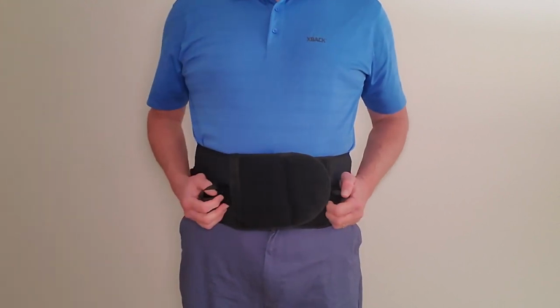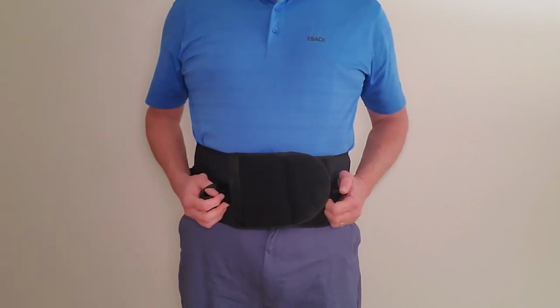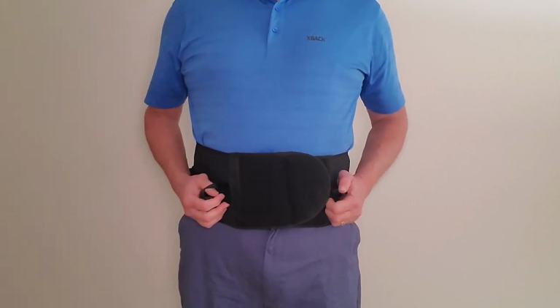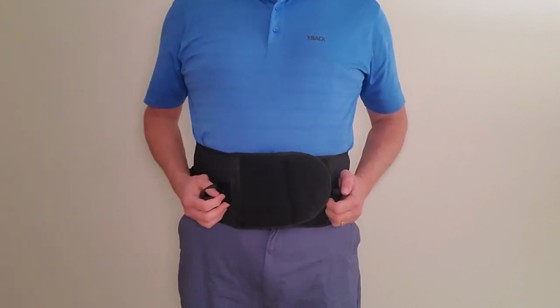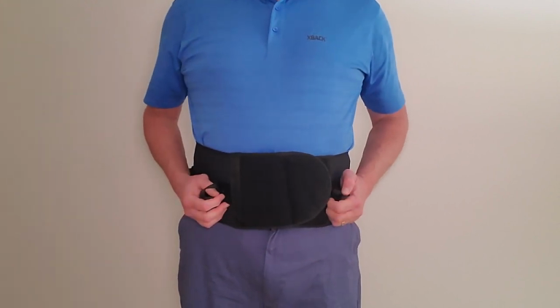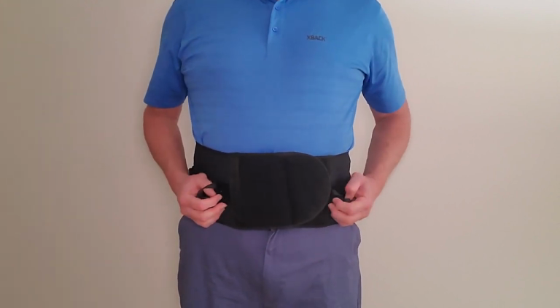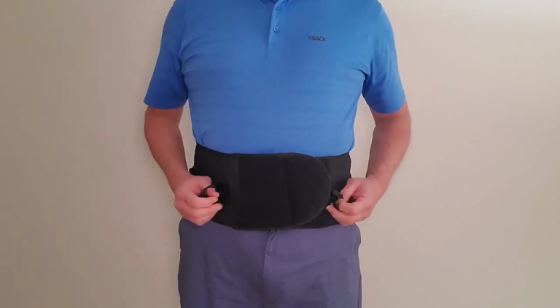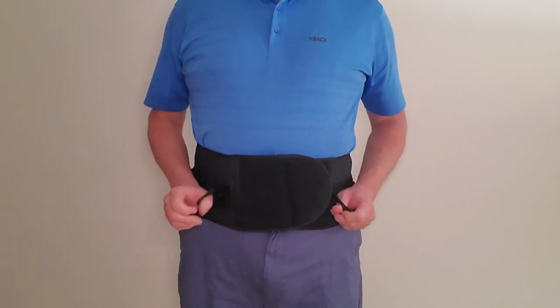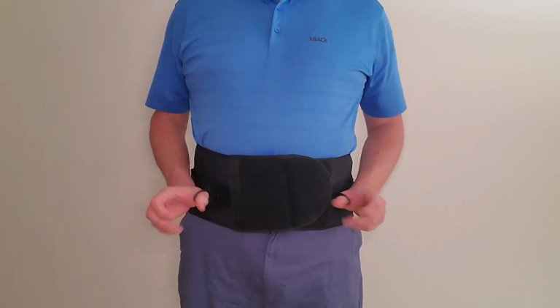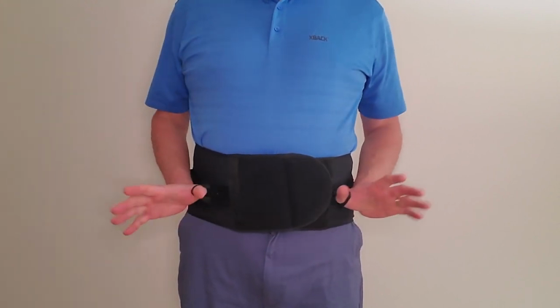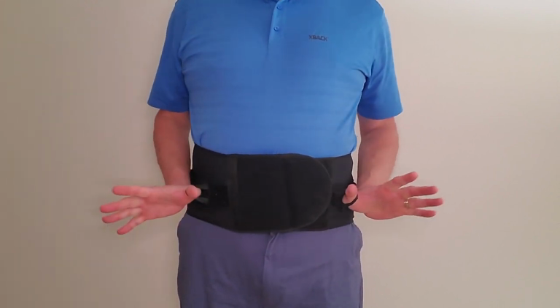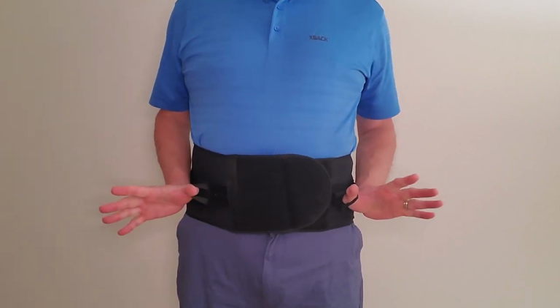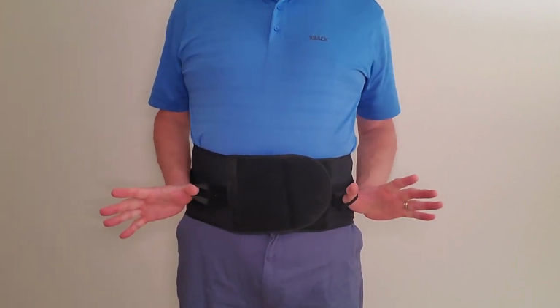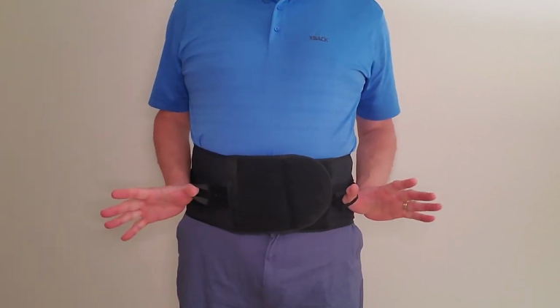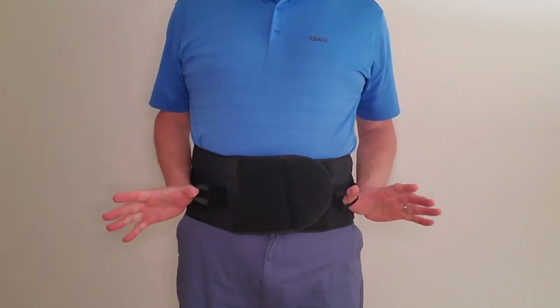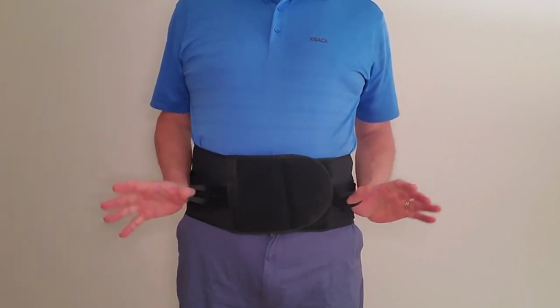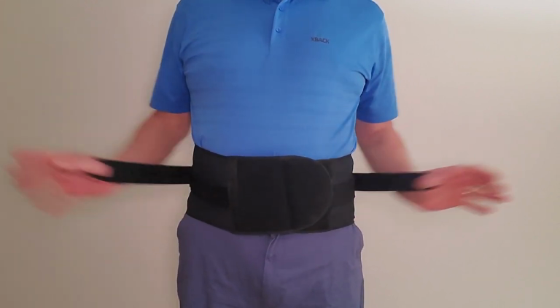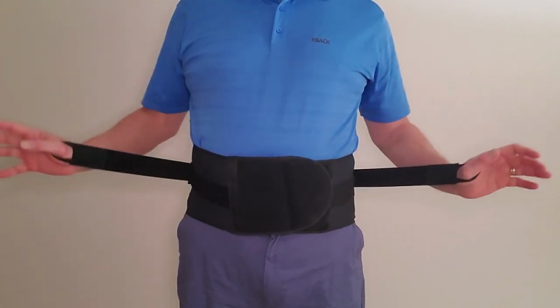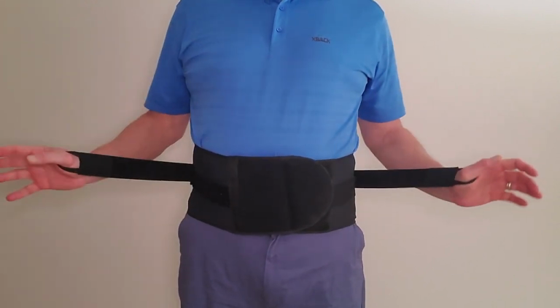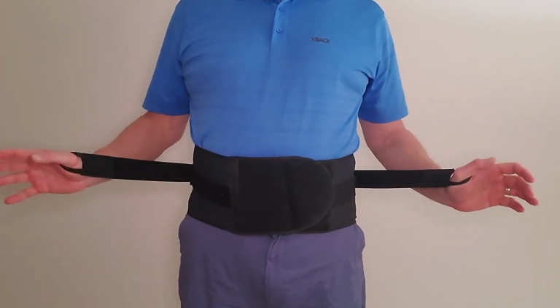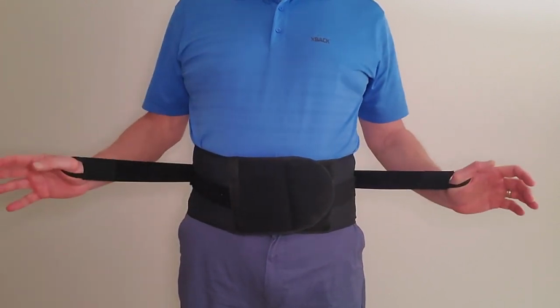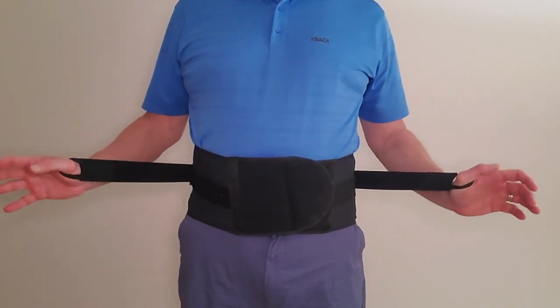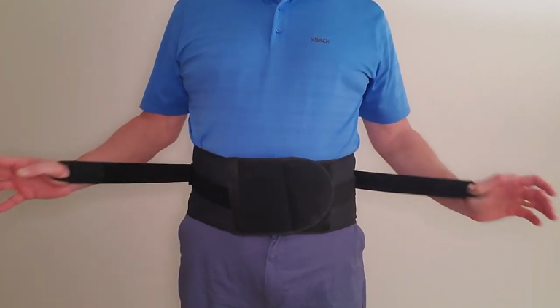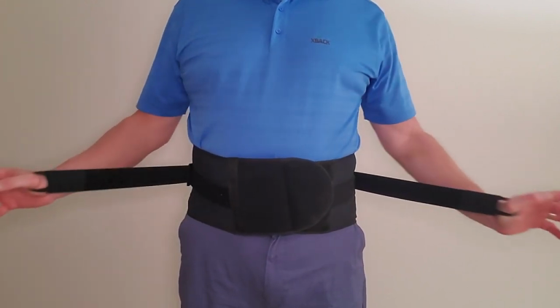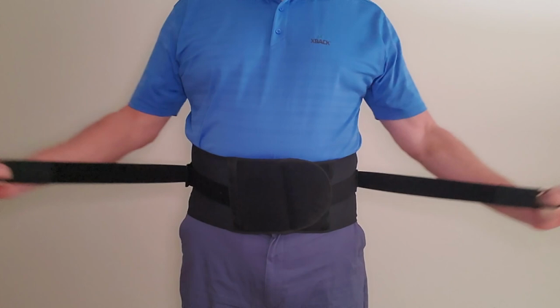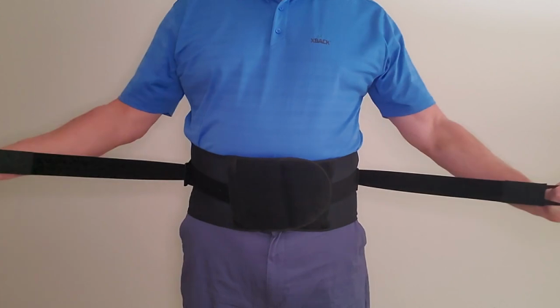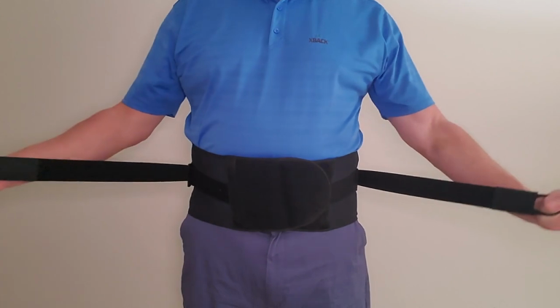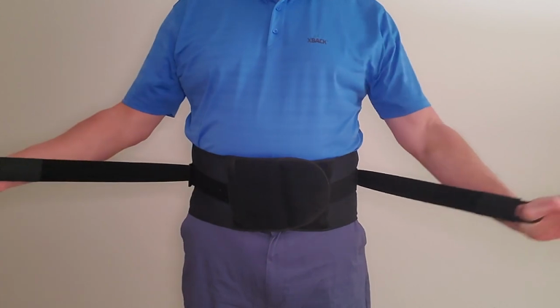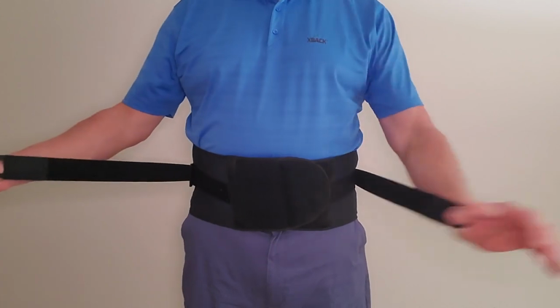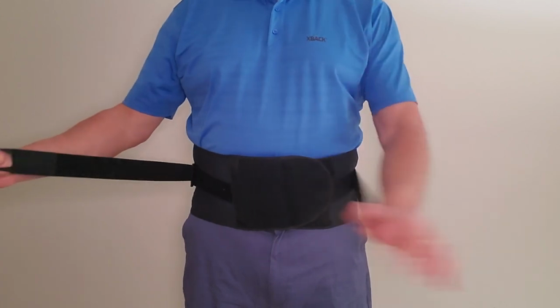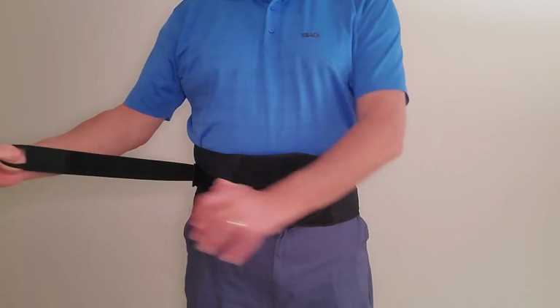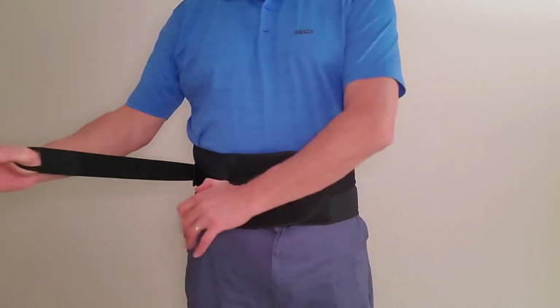At this point, tighten the compression straps to your desired comfort level.